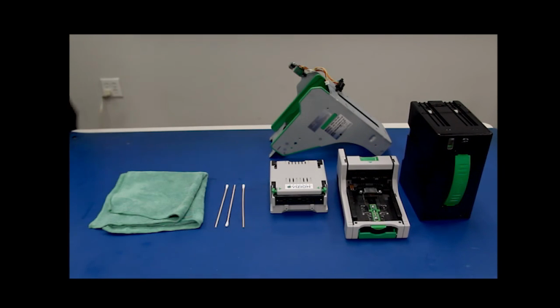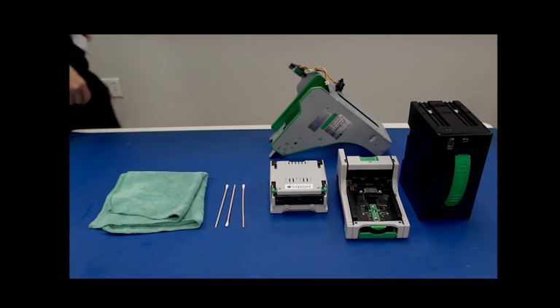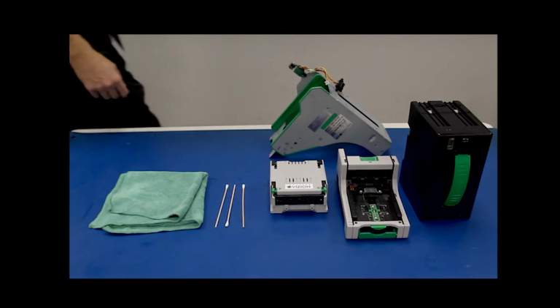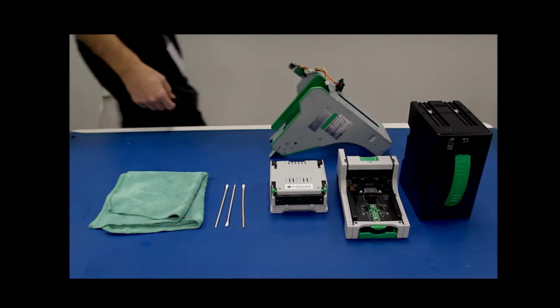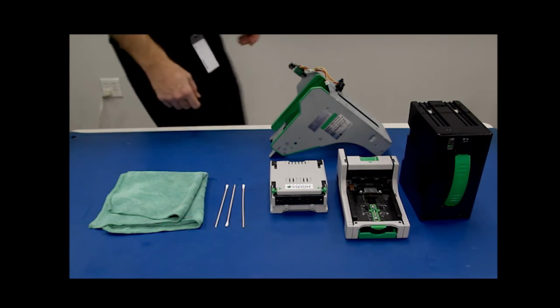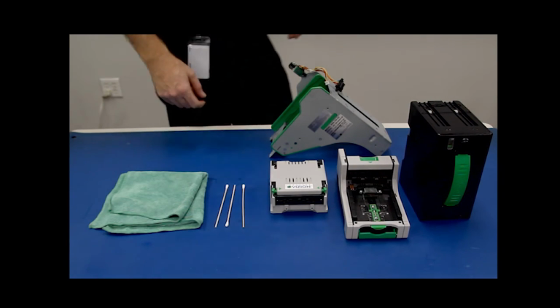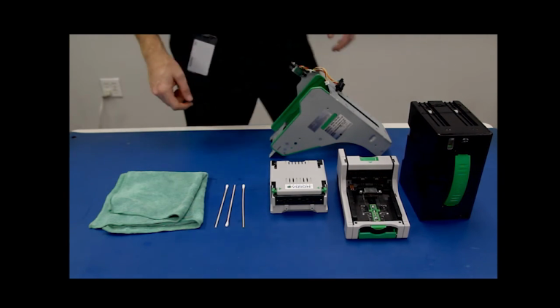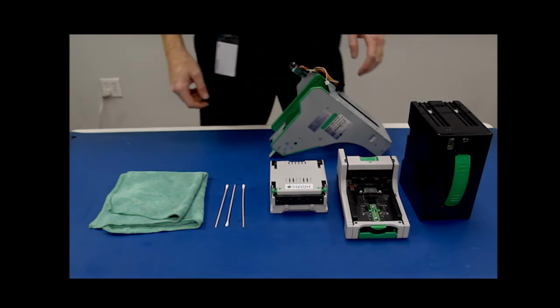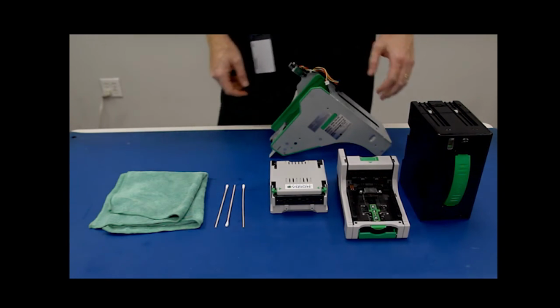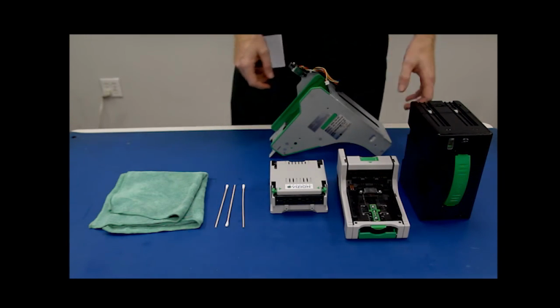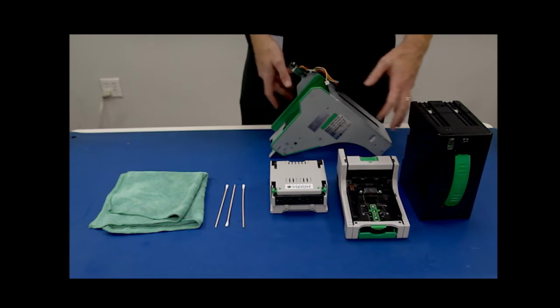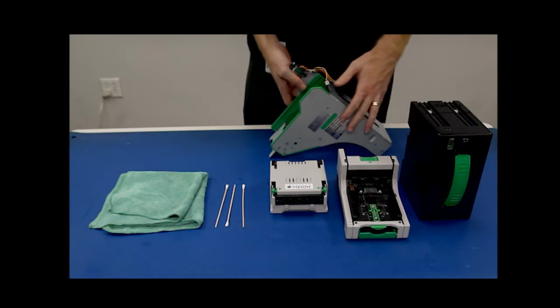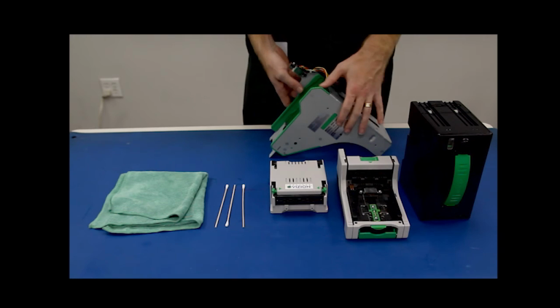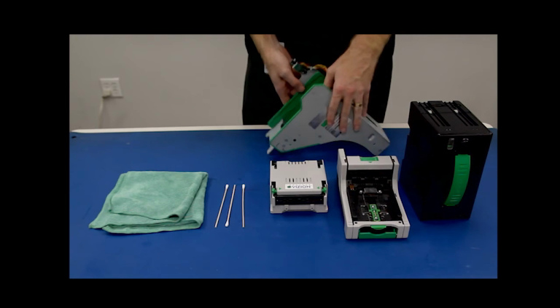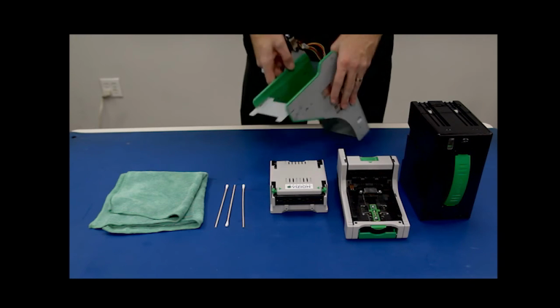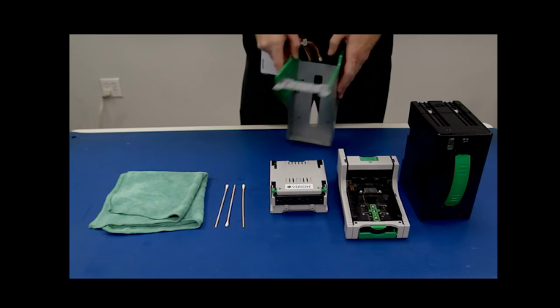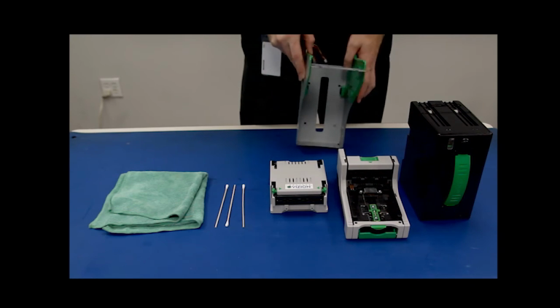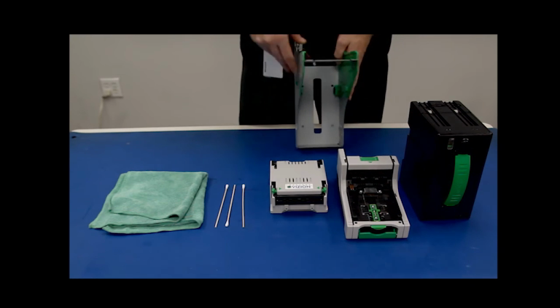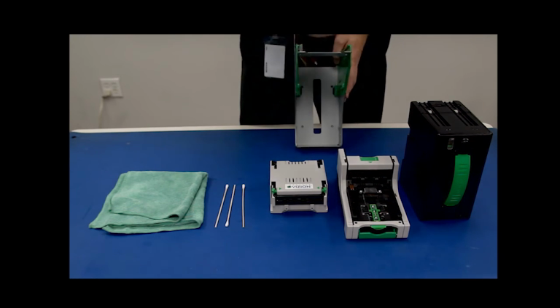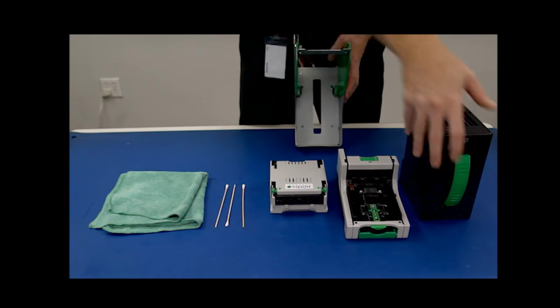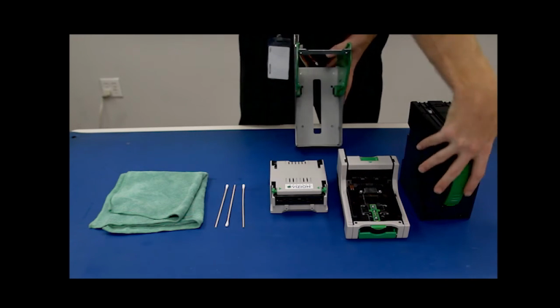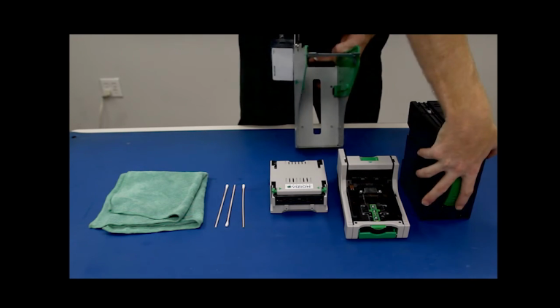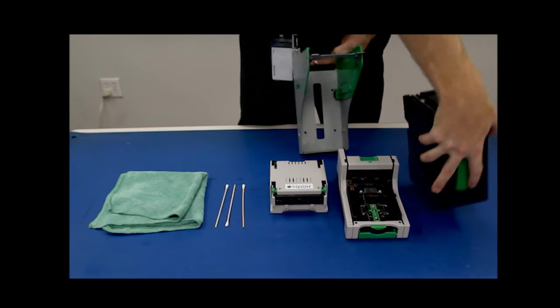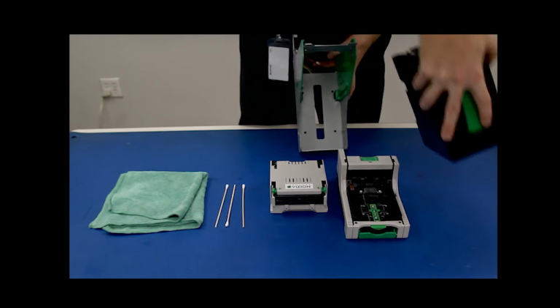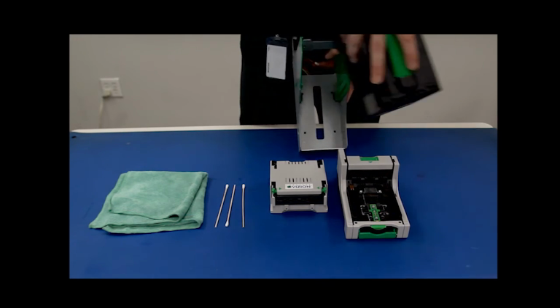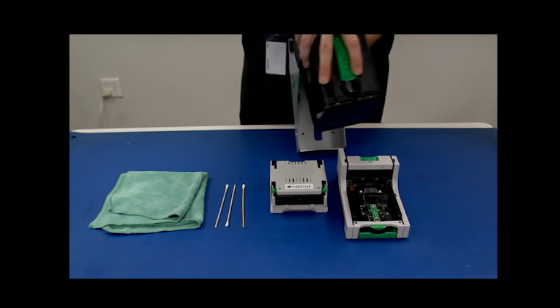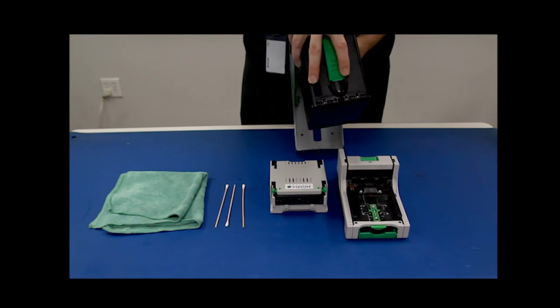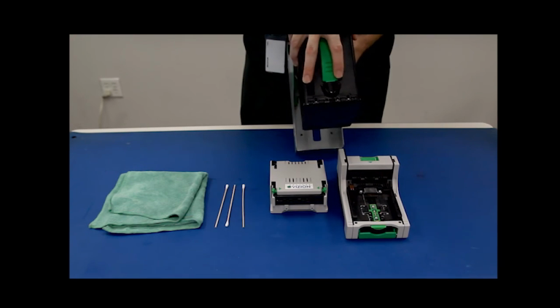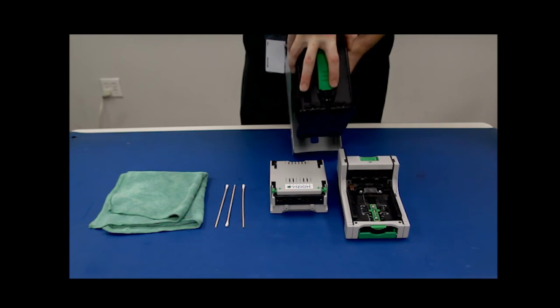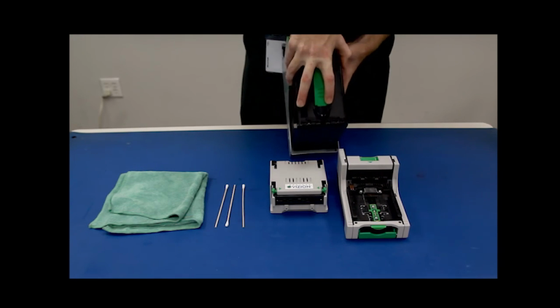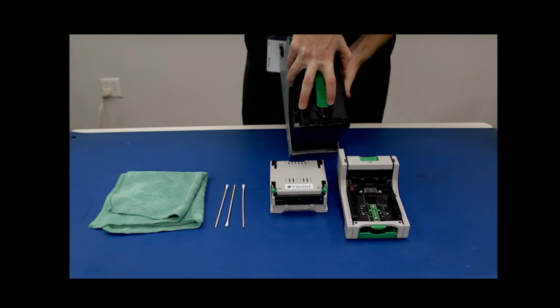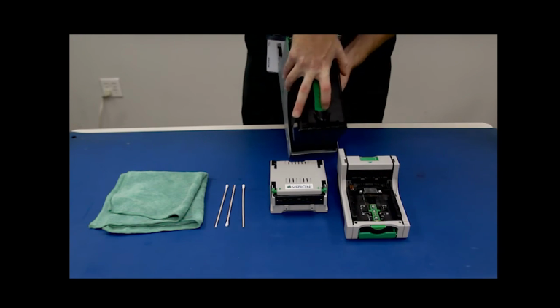Now that we've cleaned the iVision and the cash box we can put everything back together and the iVision is ready for service.